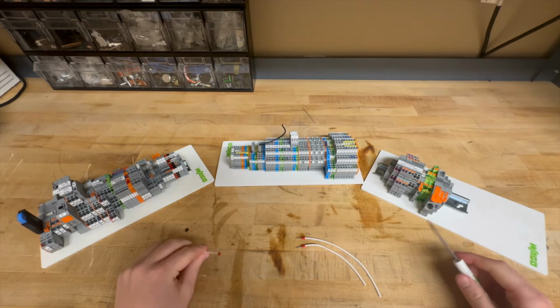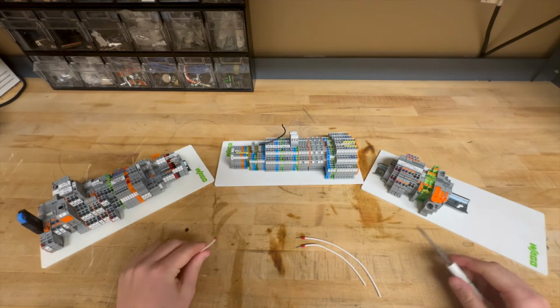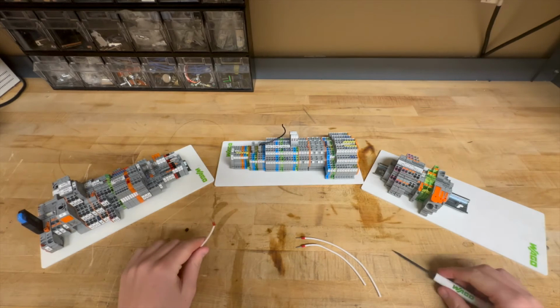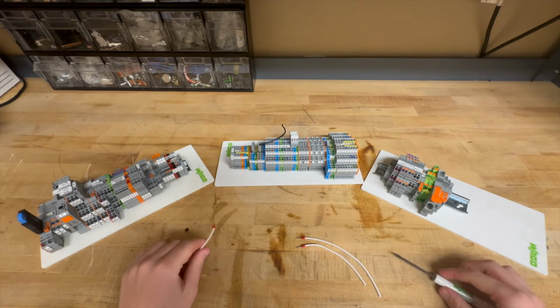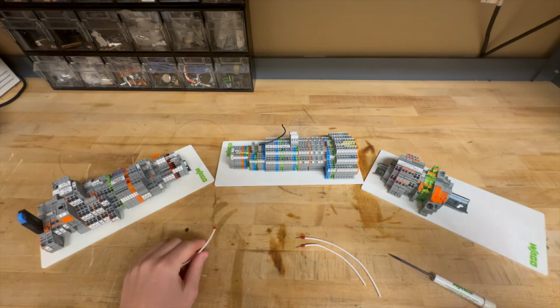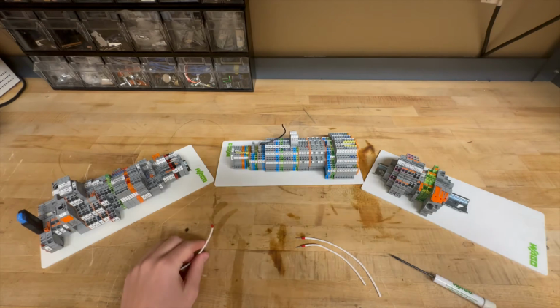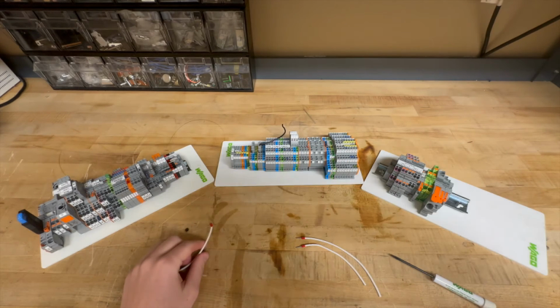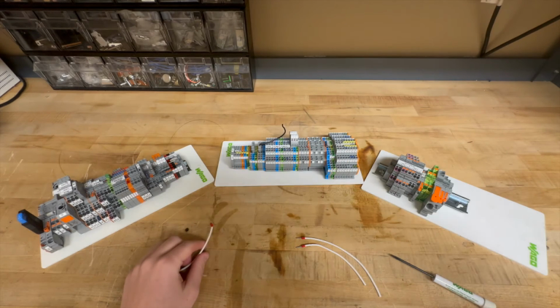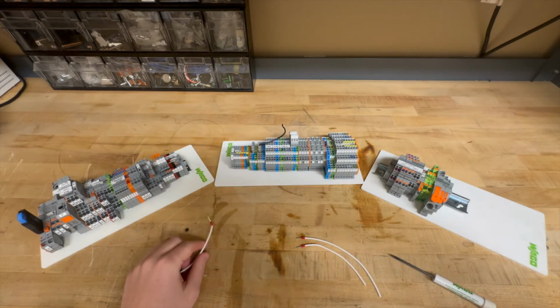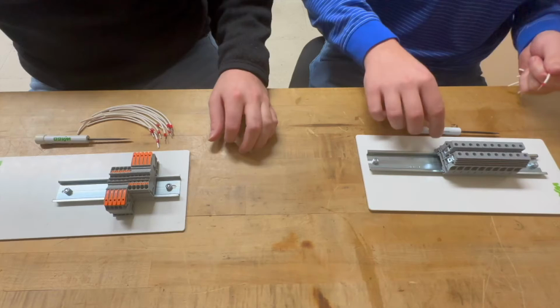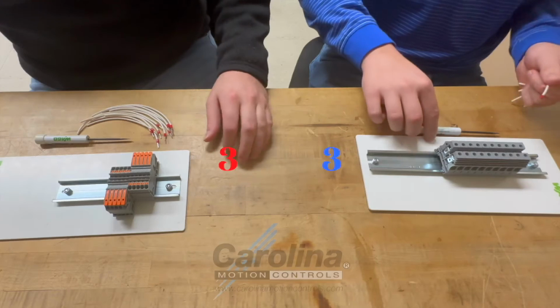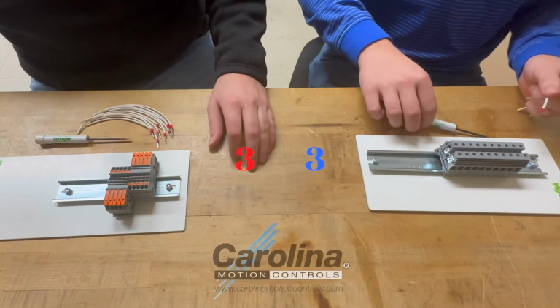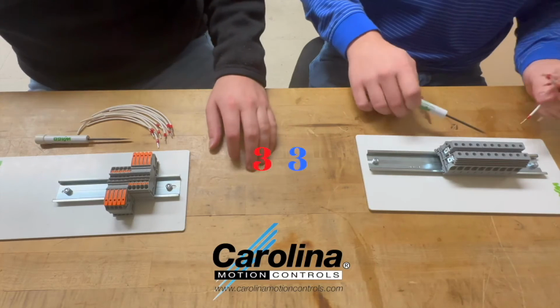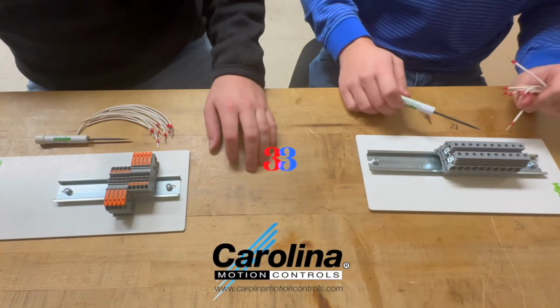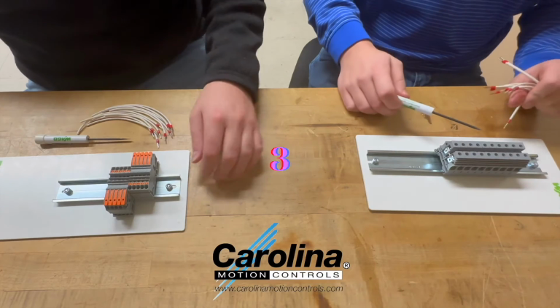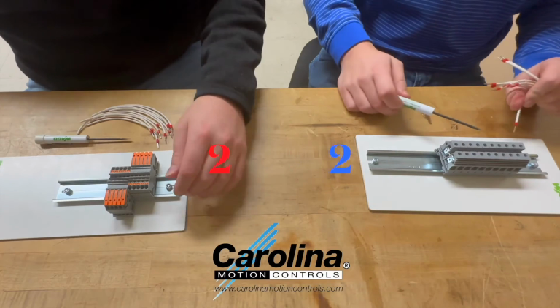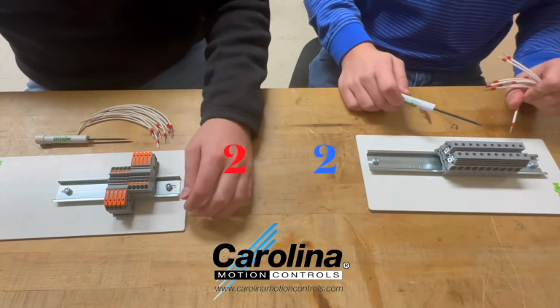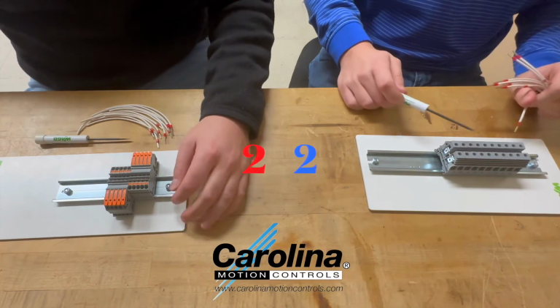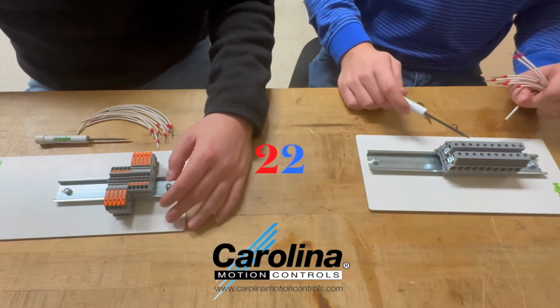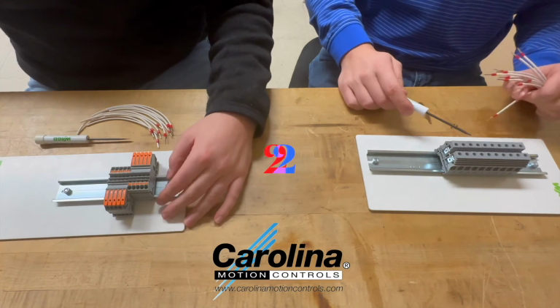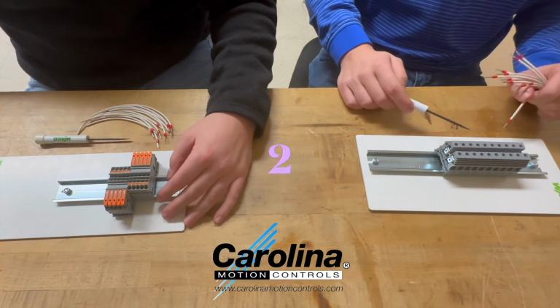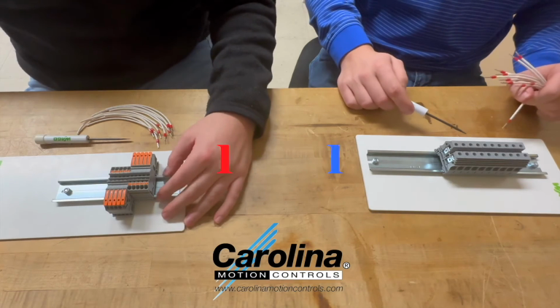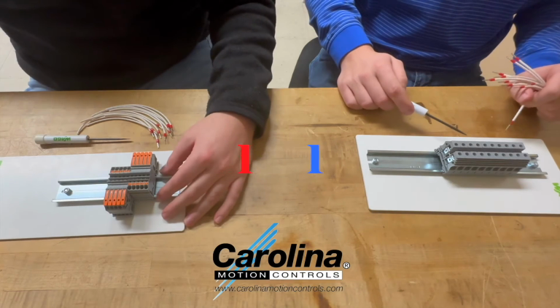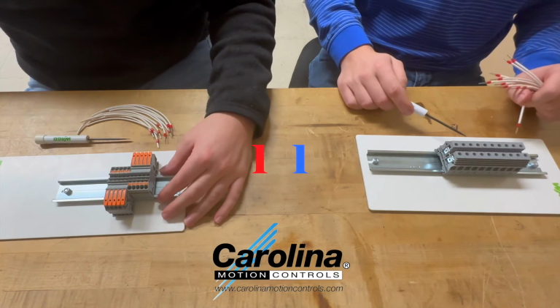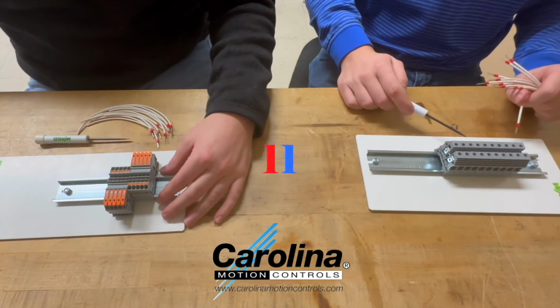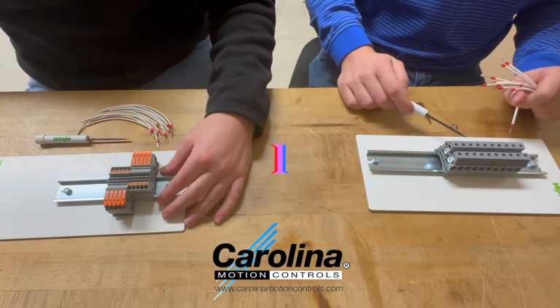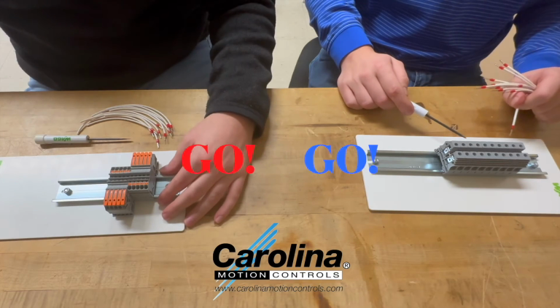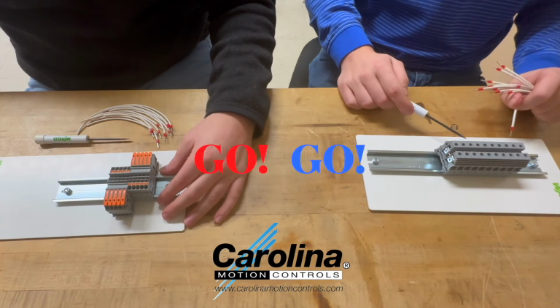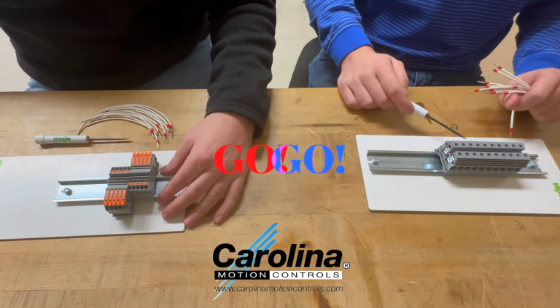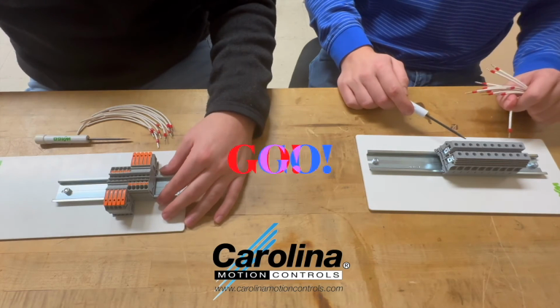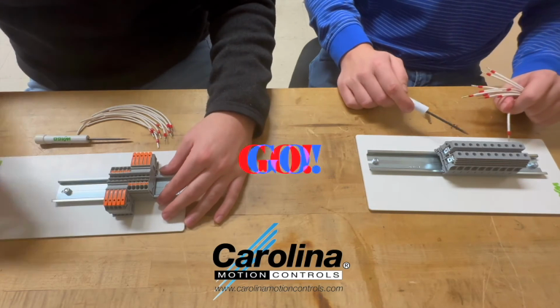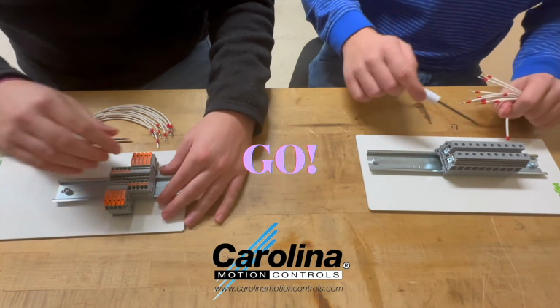So let's get to the demonstration. Okay, three, two, one, go.